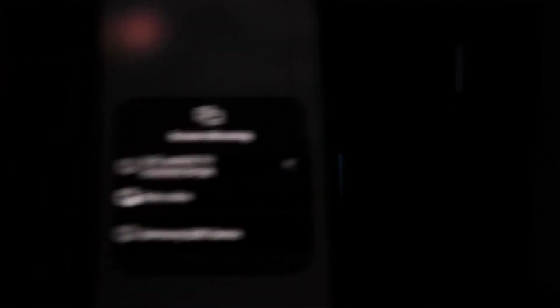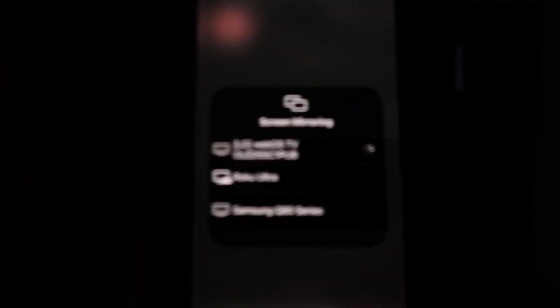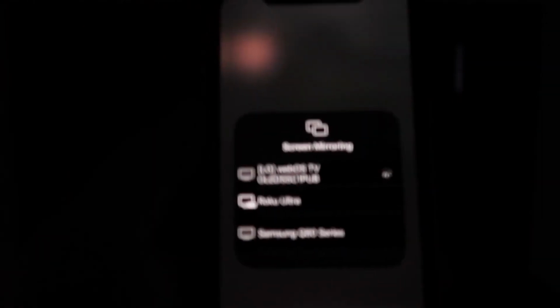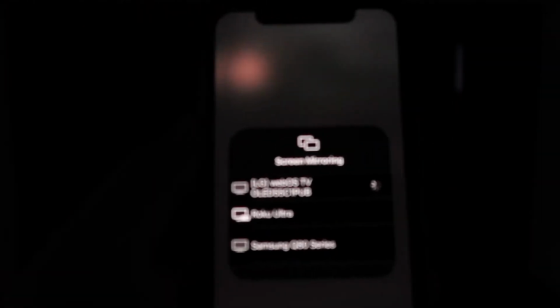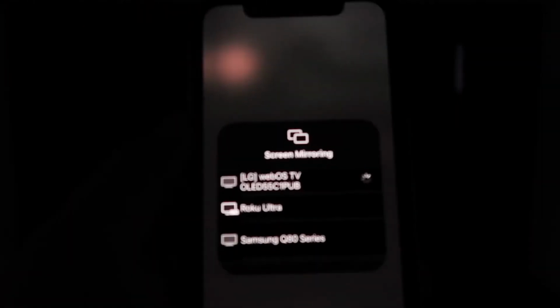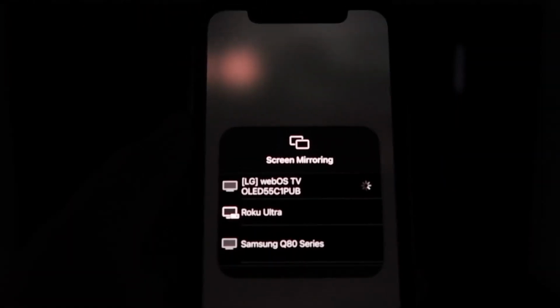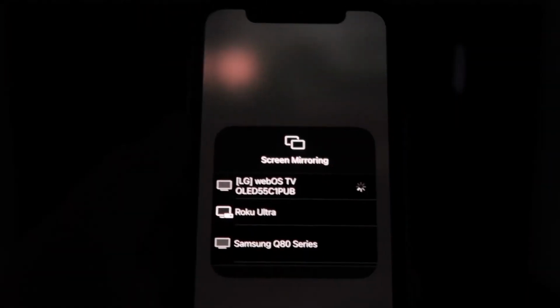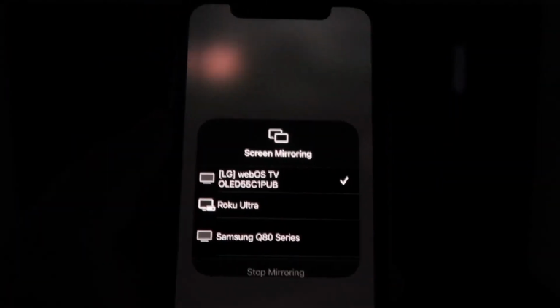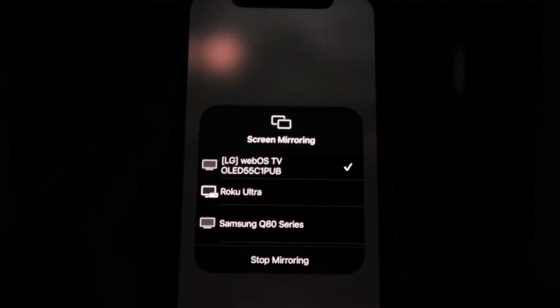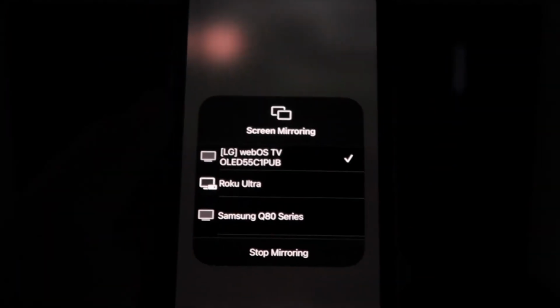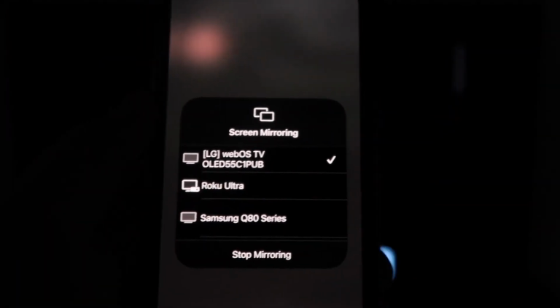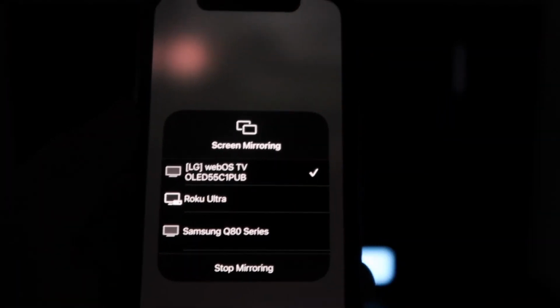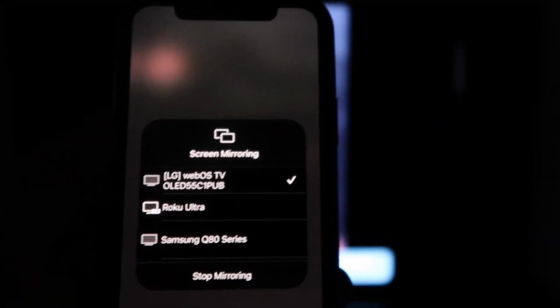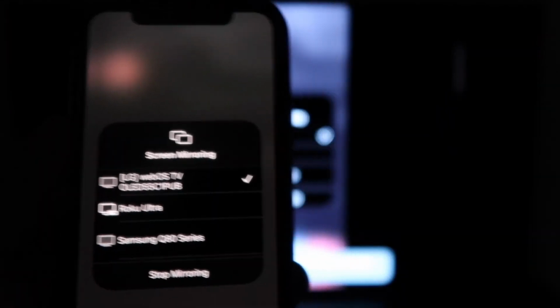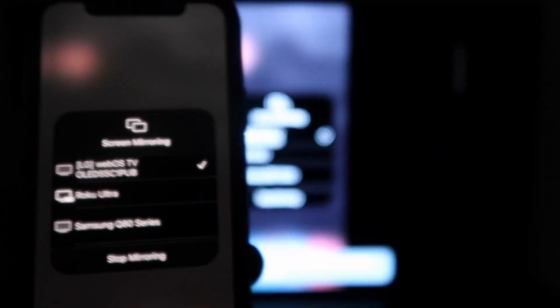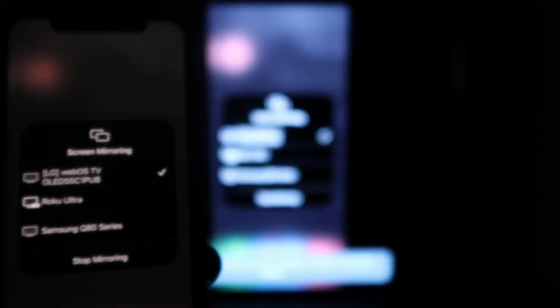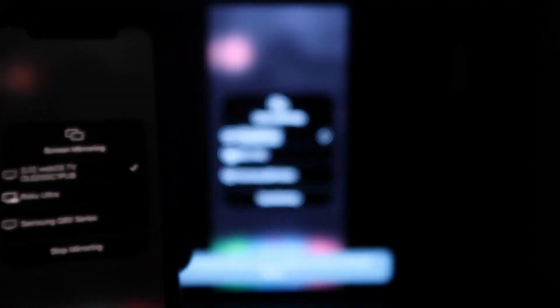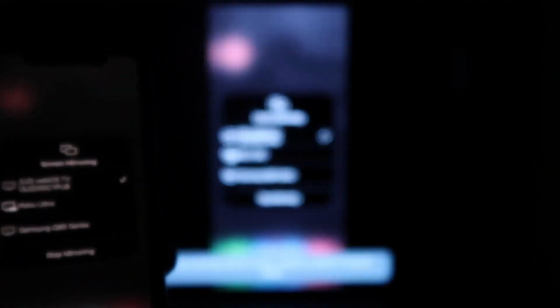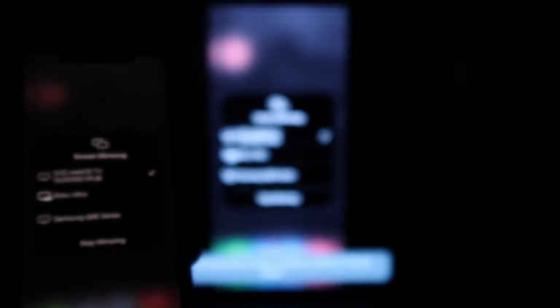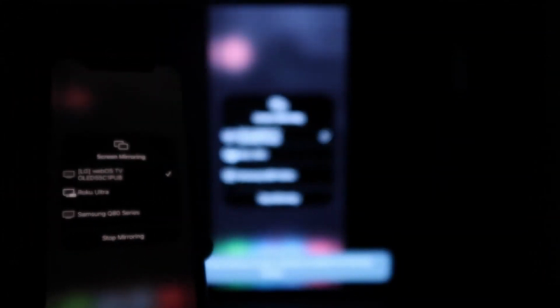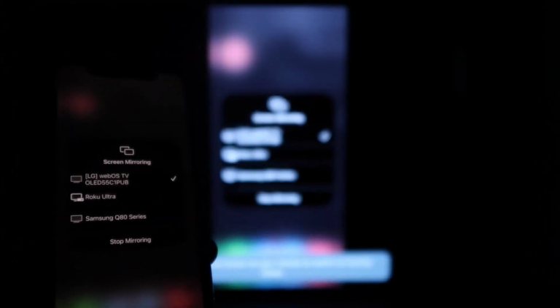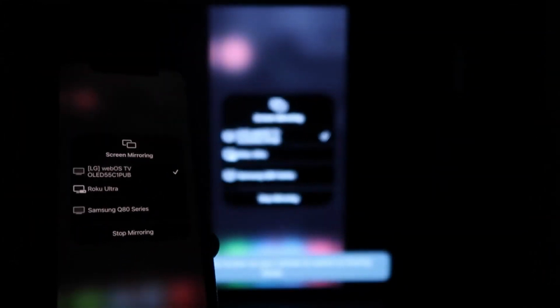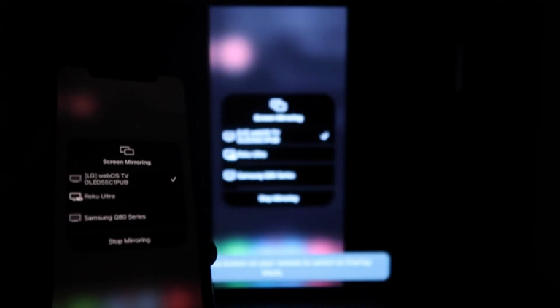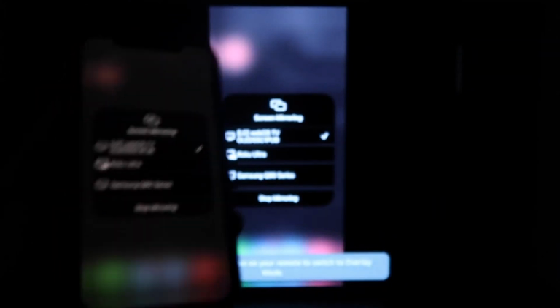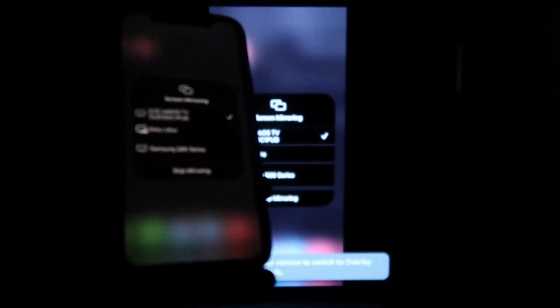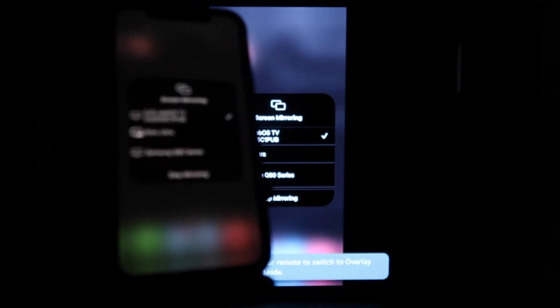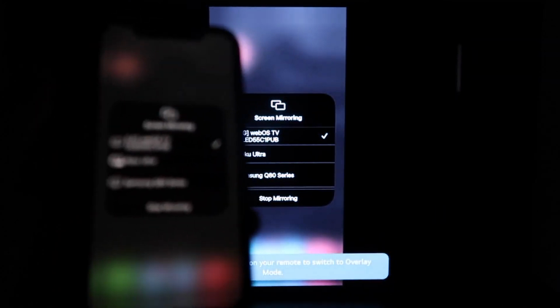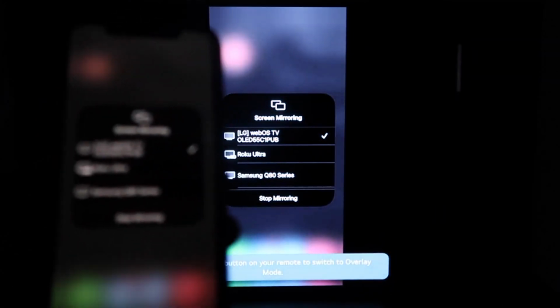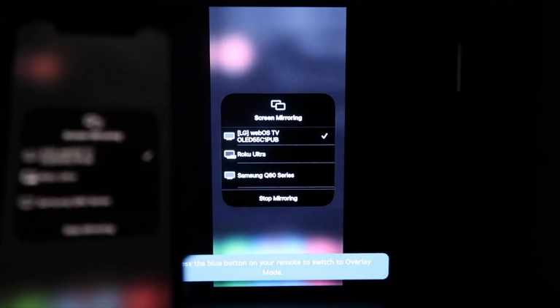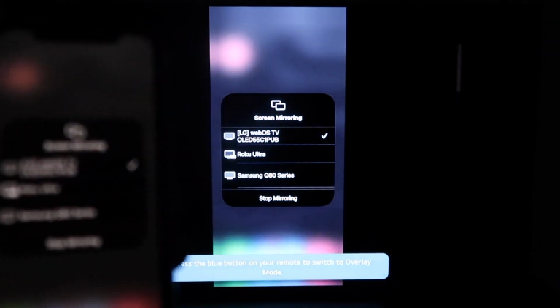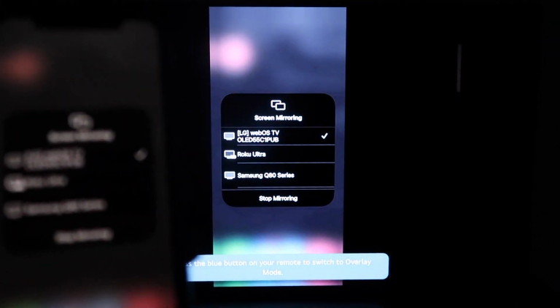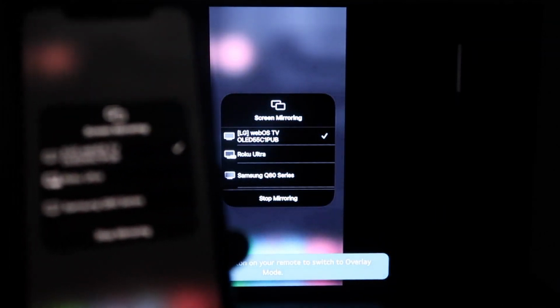Then click OK. You'll see this wheel start to spin, and then voila — your iPhone is mirroring on your TV.